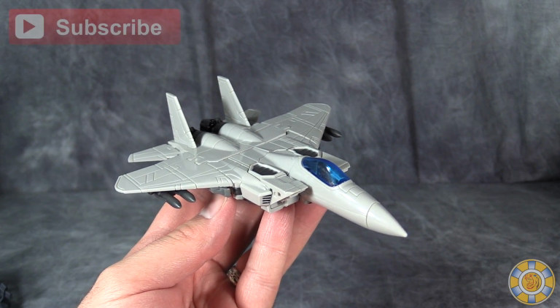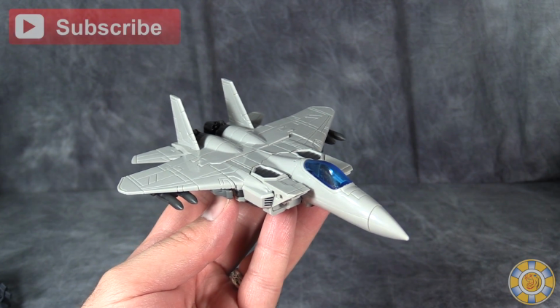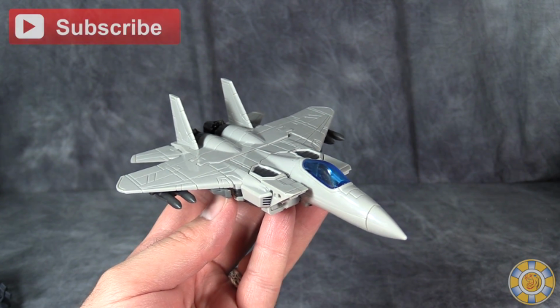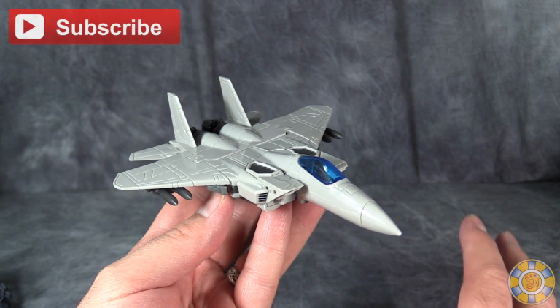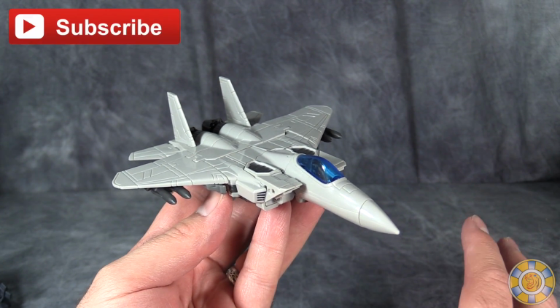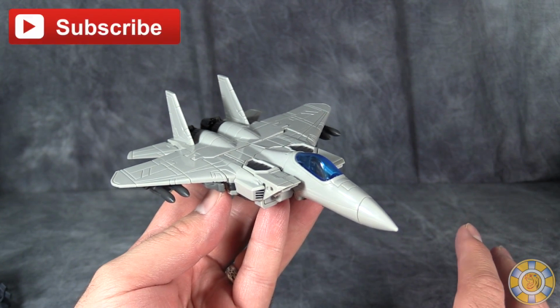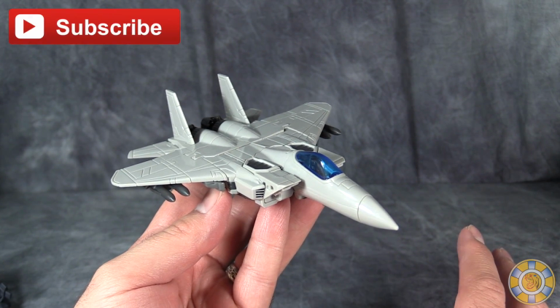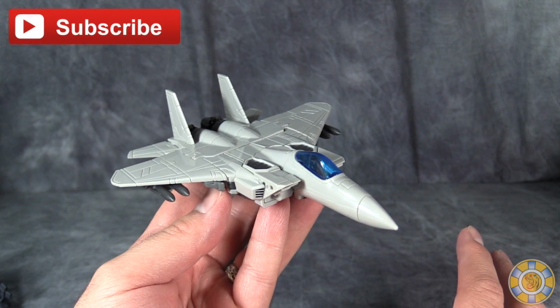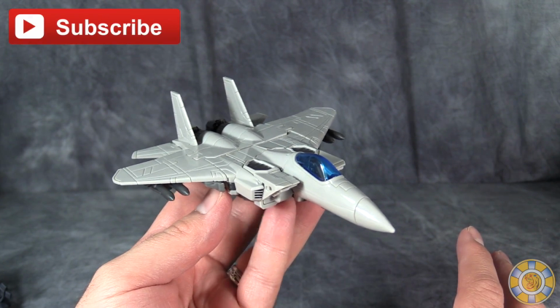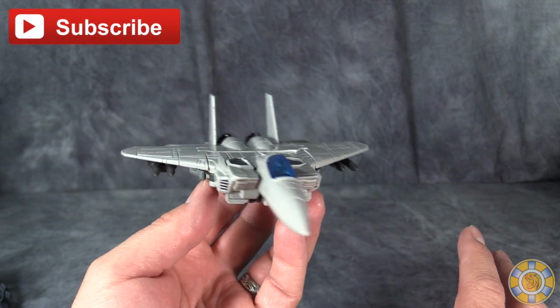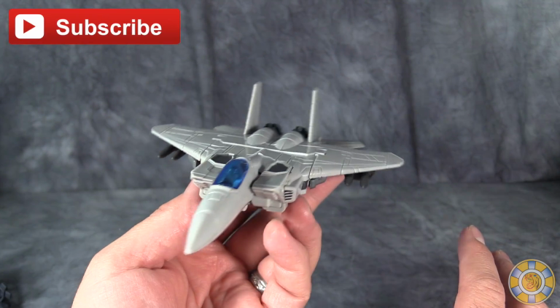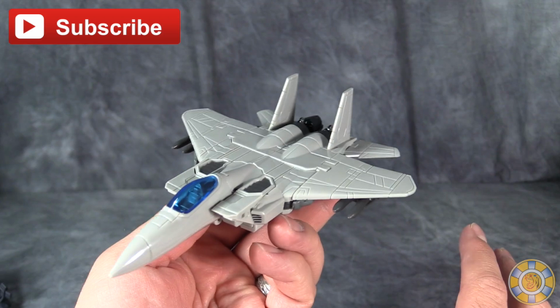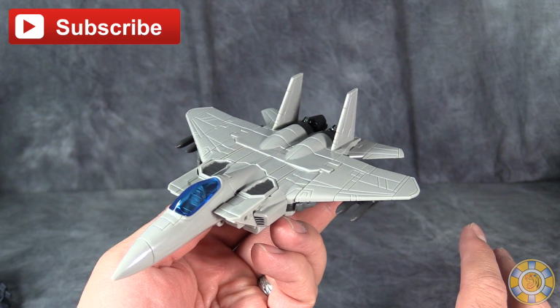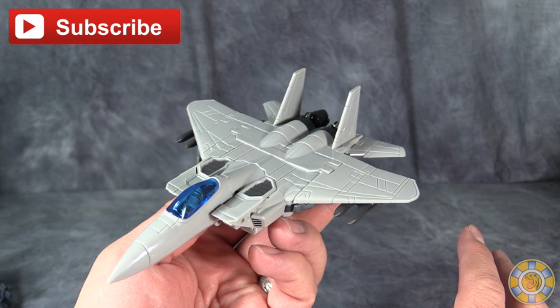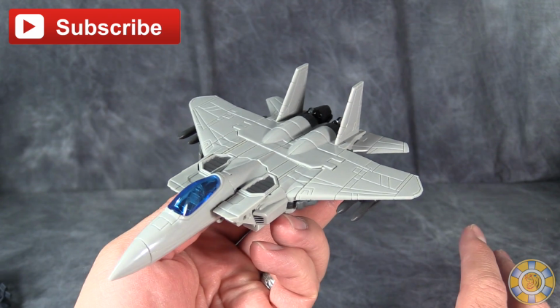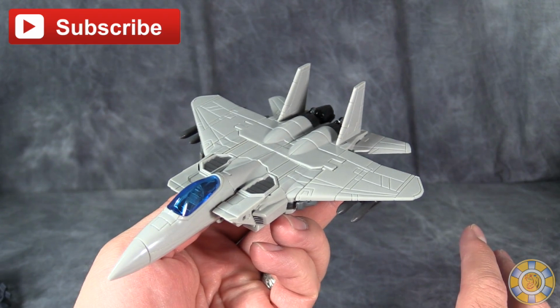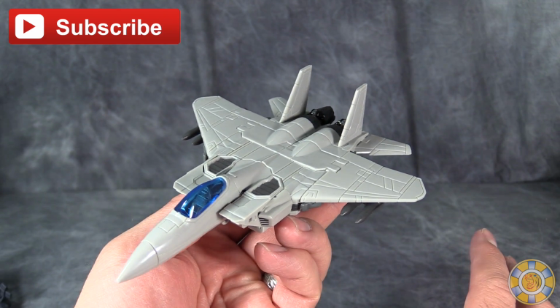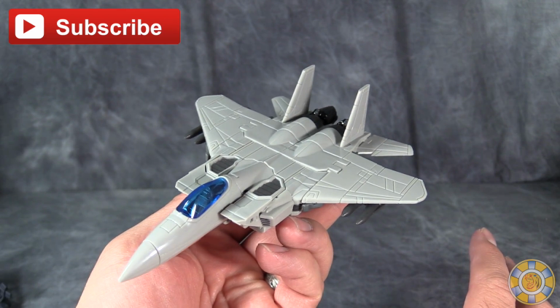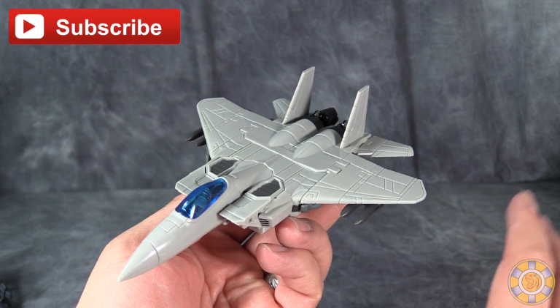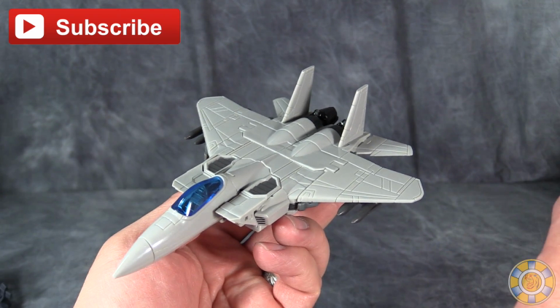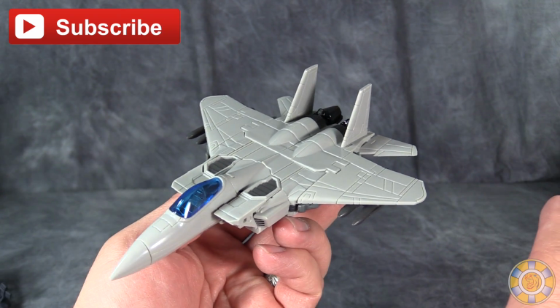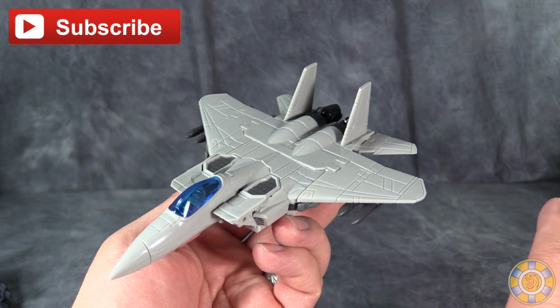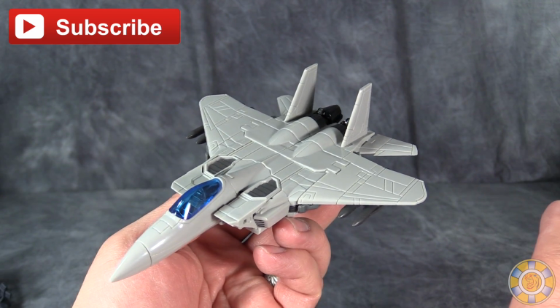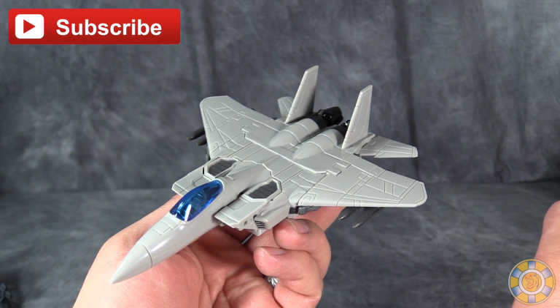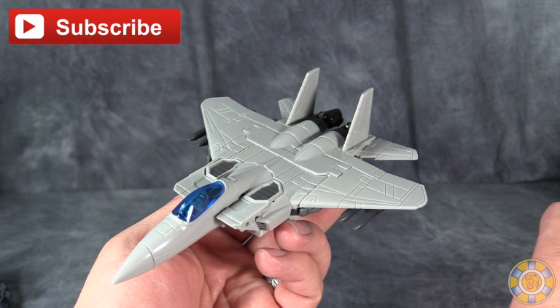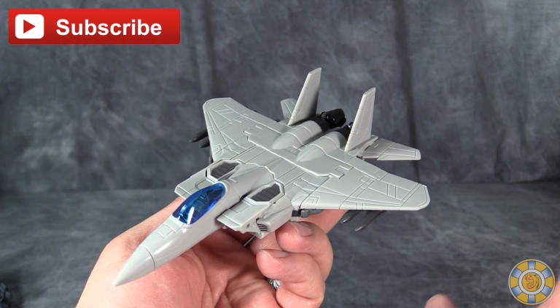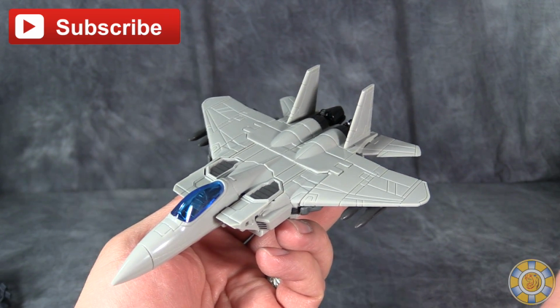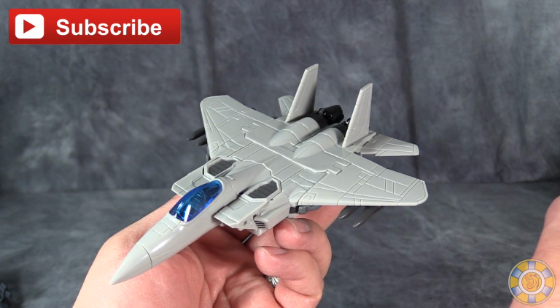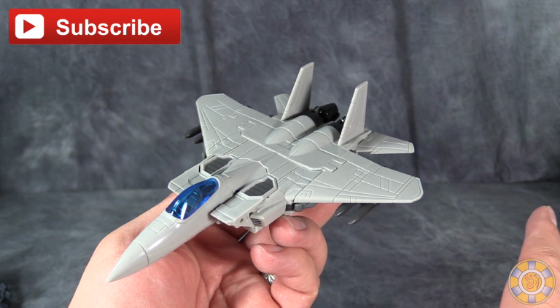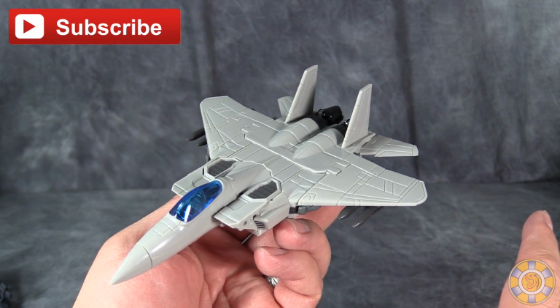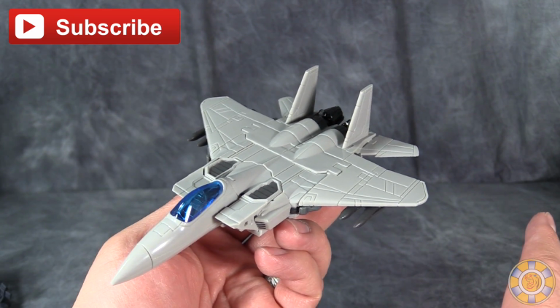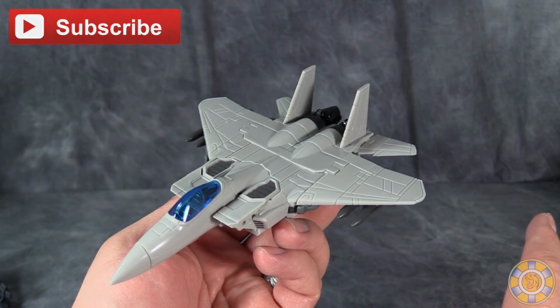So gang, I hope you've enjoyed this video review. As always, I'm Vault Matrix — like, comment, and subscribe, and I'll catch you next time!